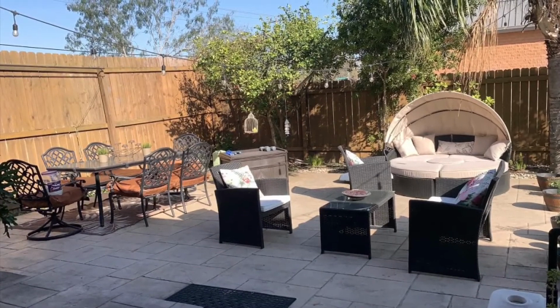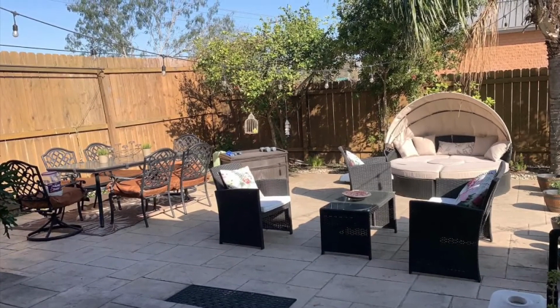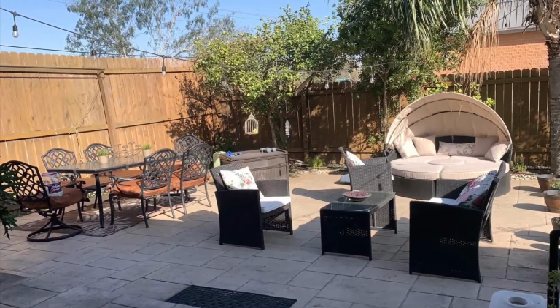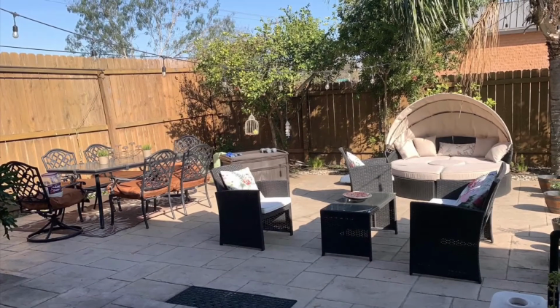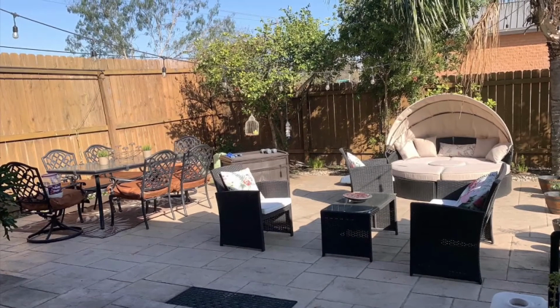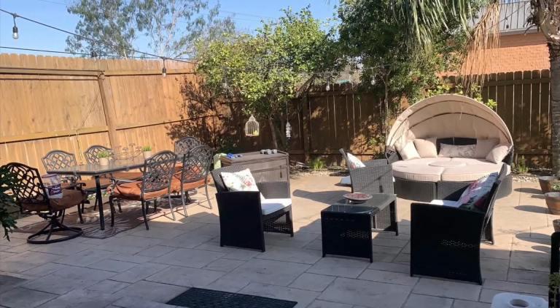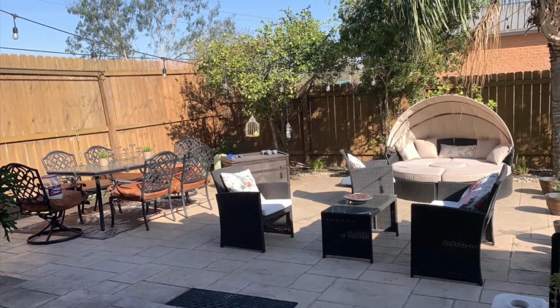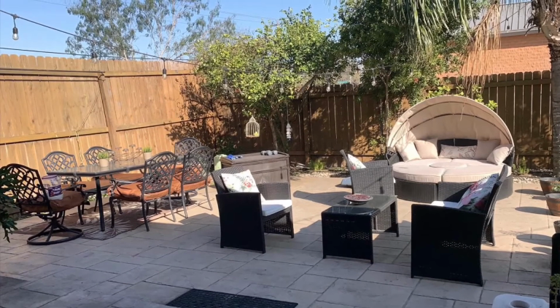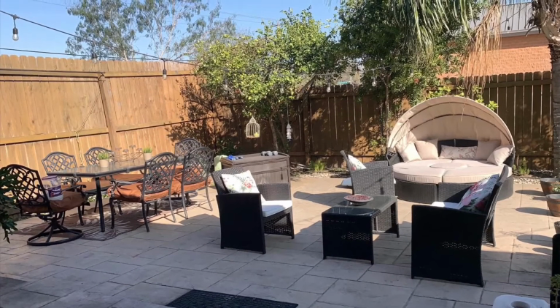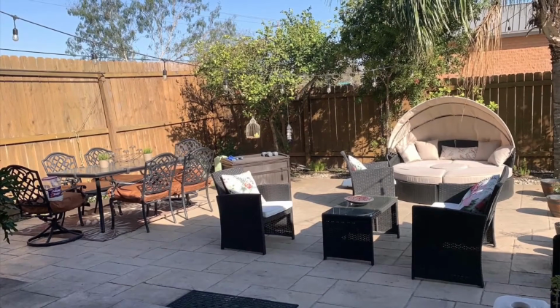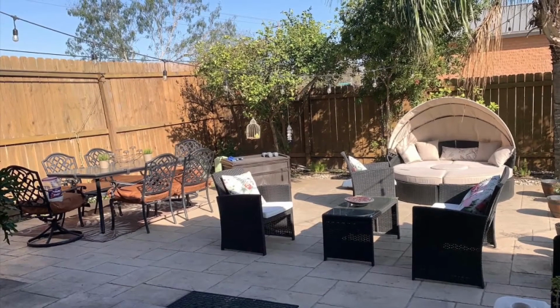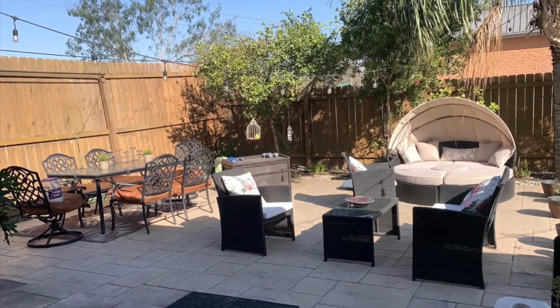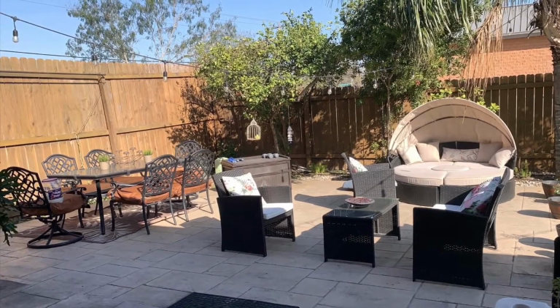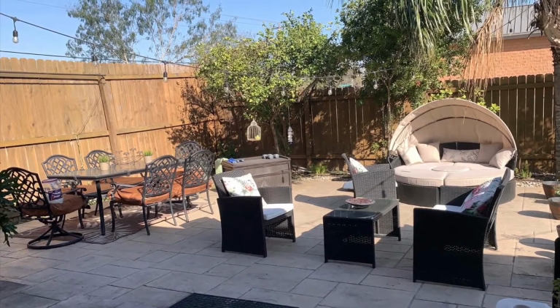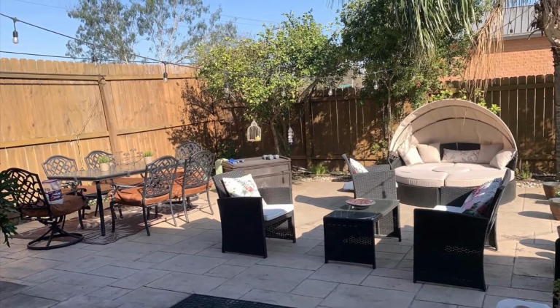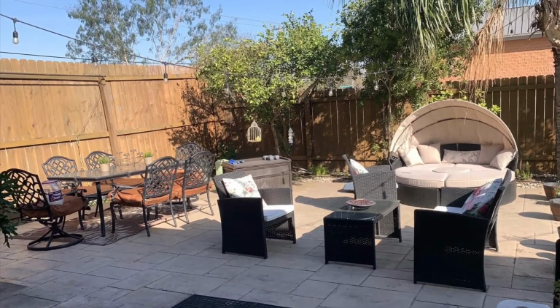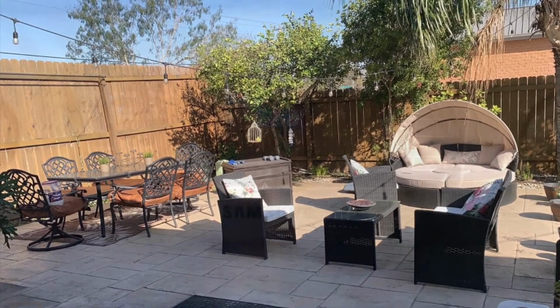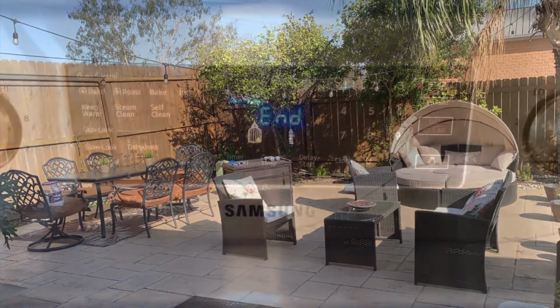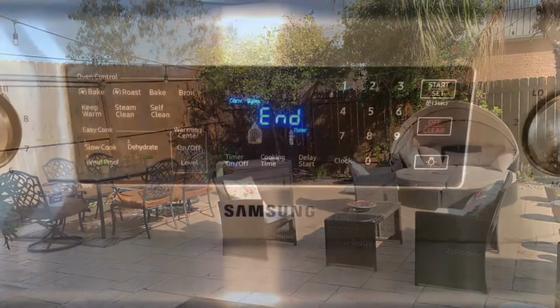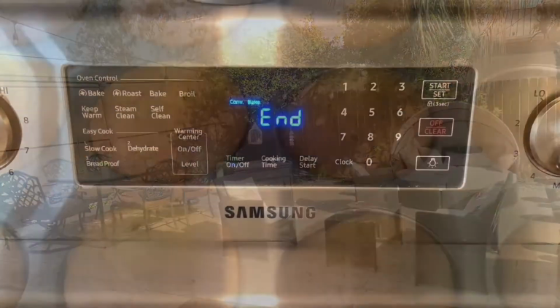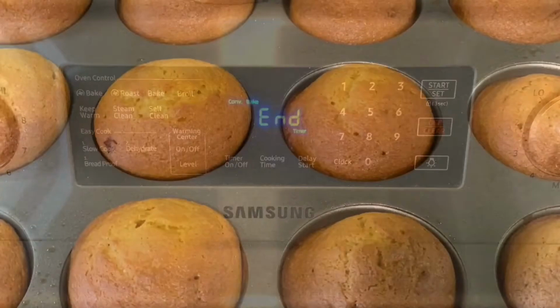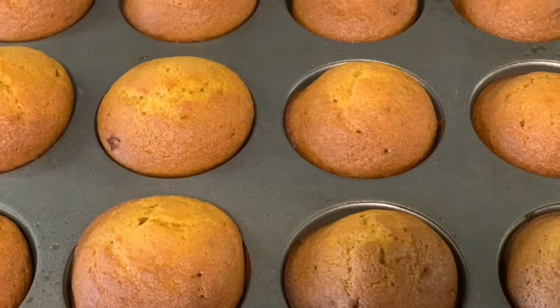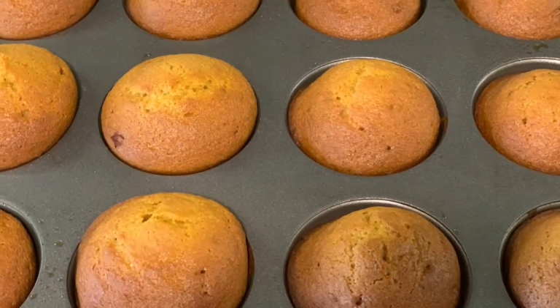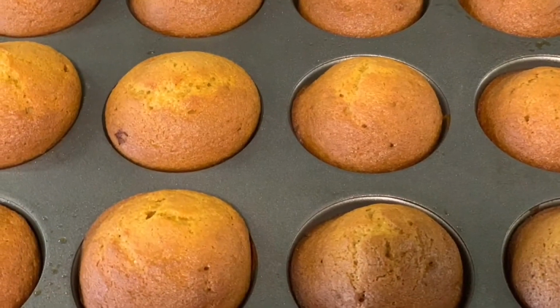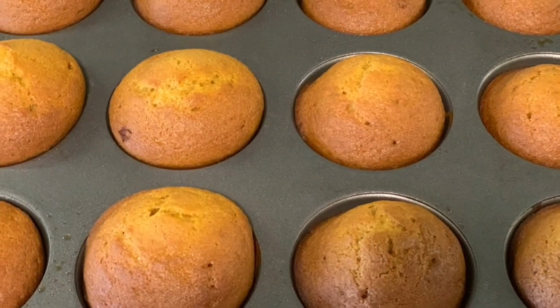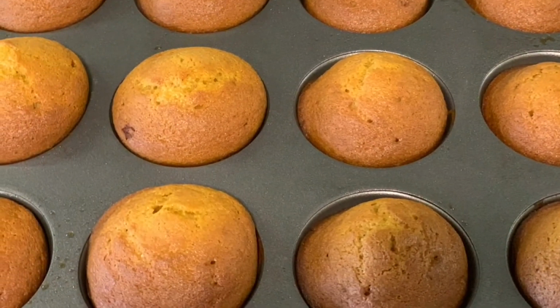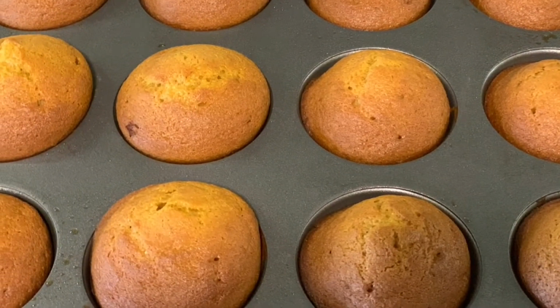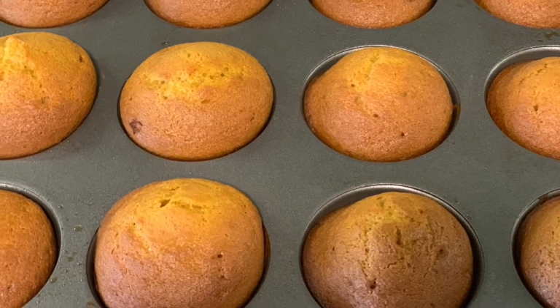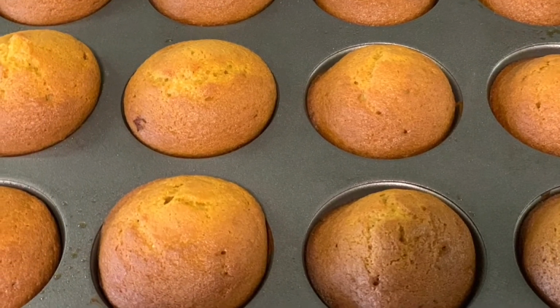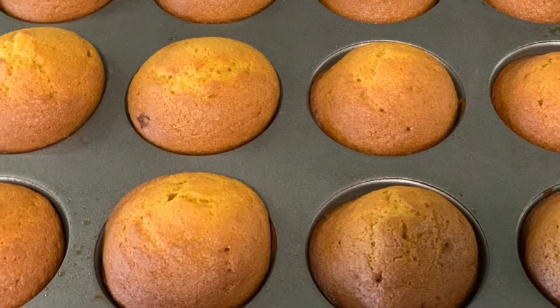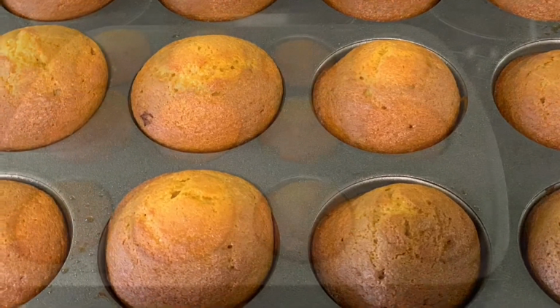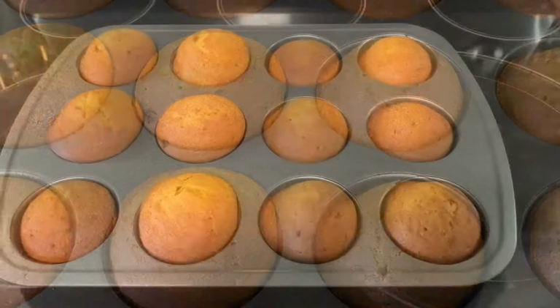20 minutes are almost done, let's go and check our muffins. Oh, the muffins came out really good!